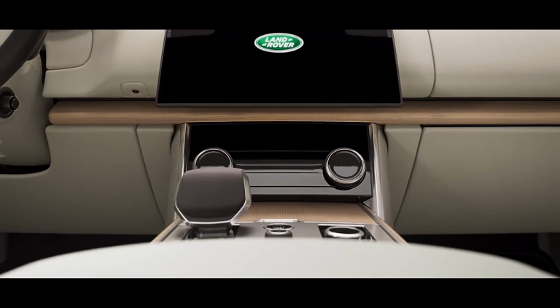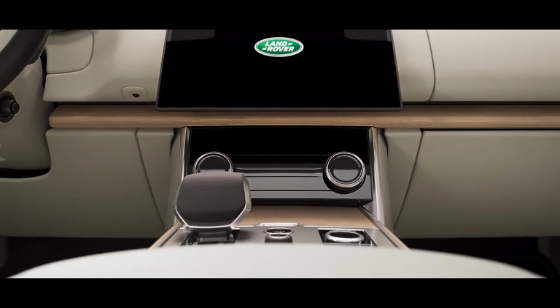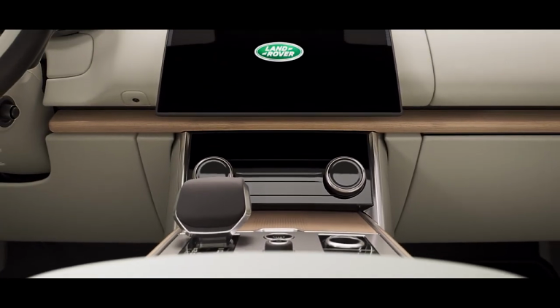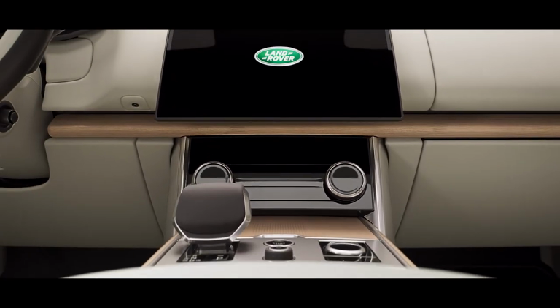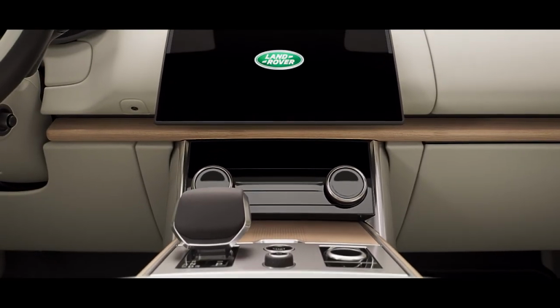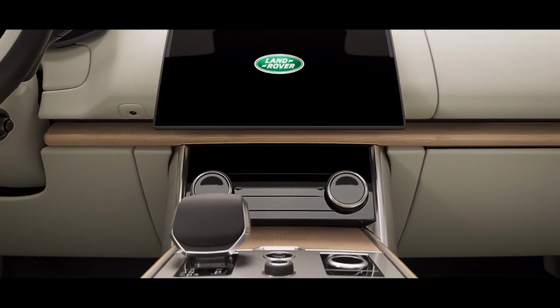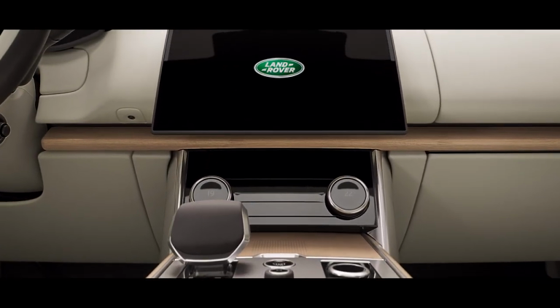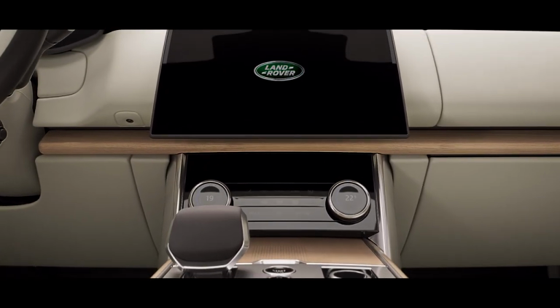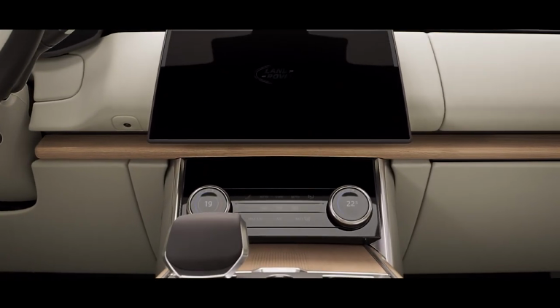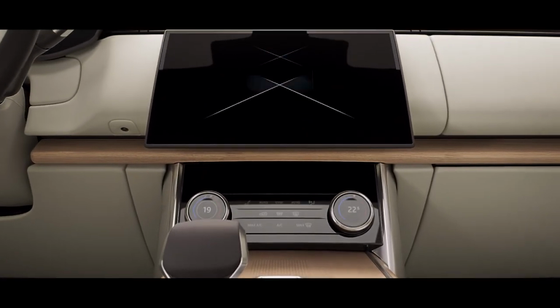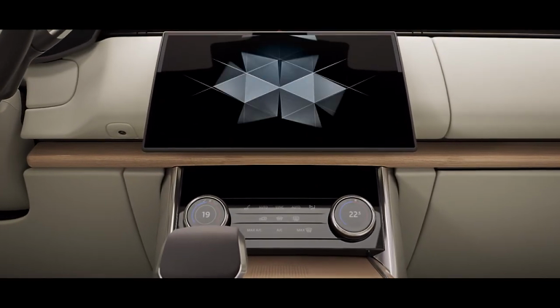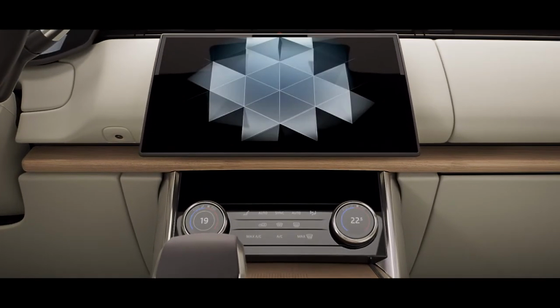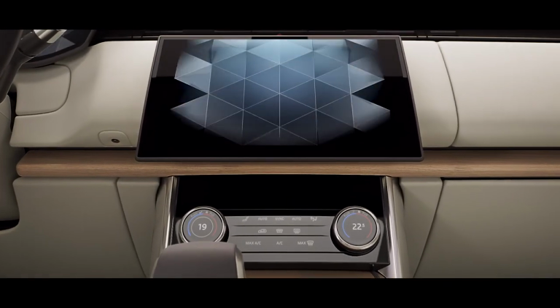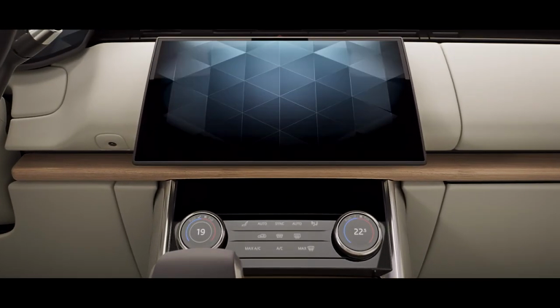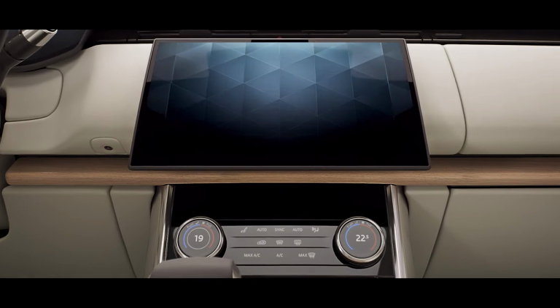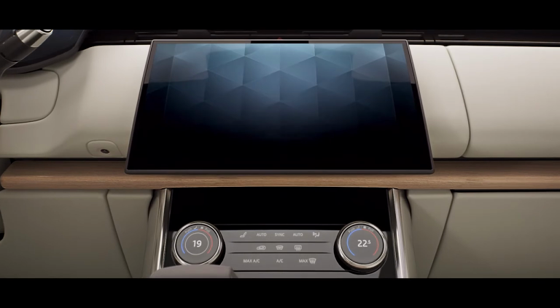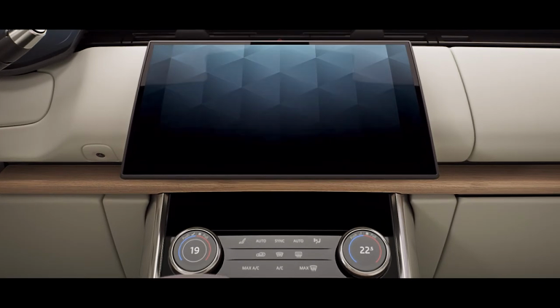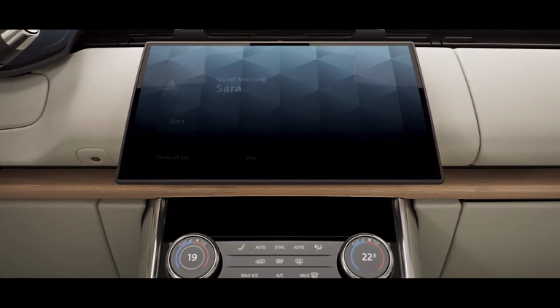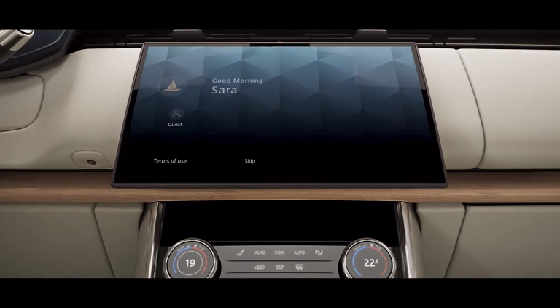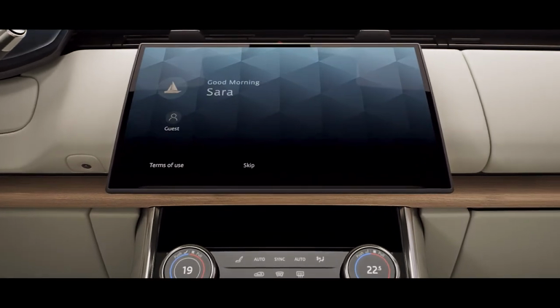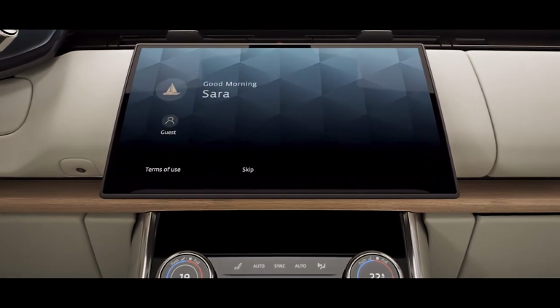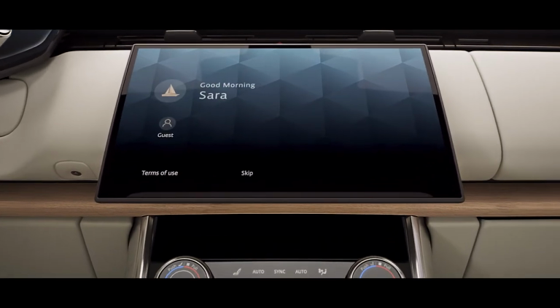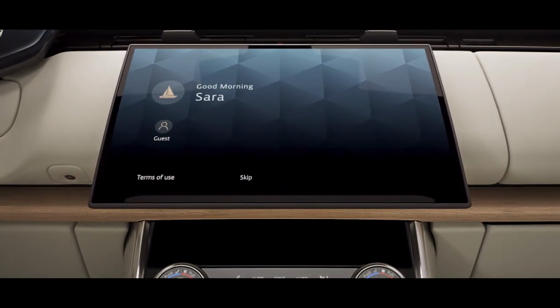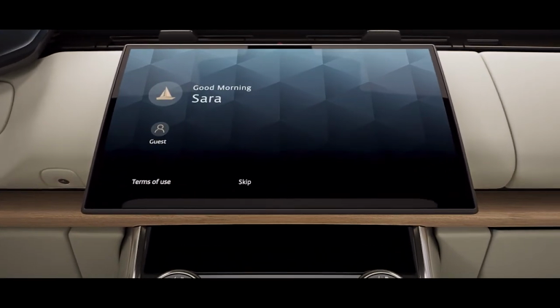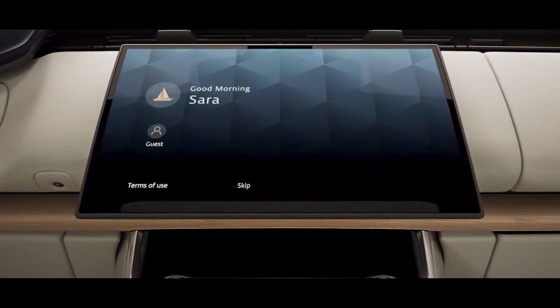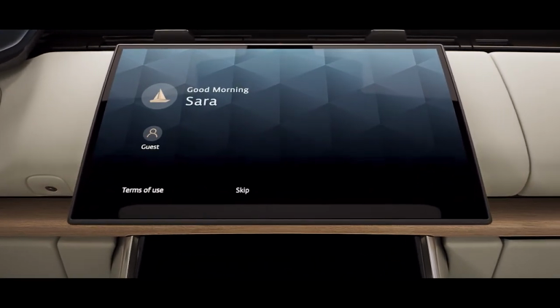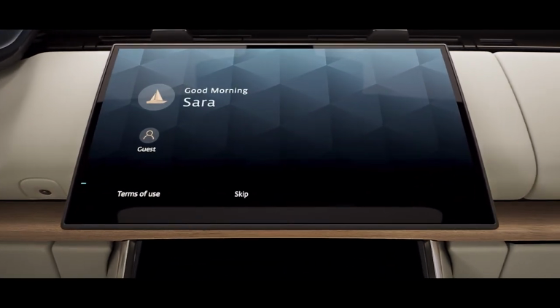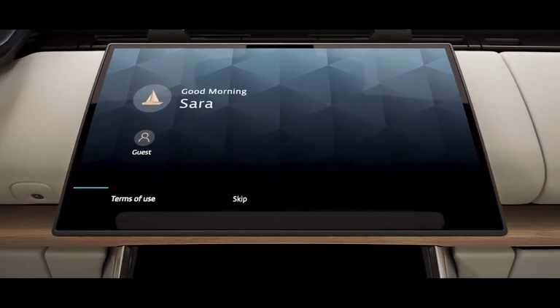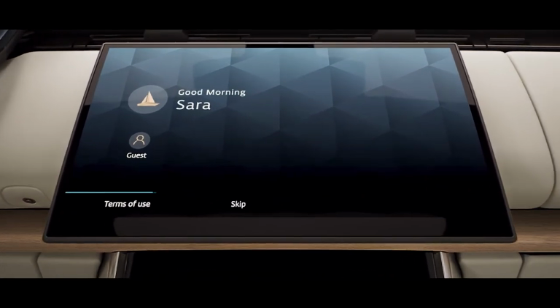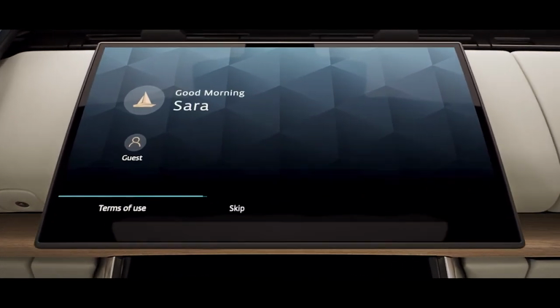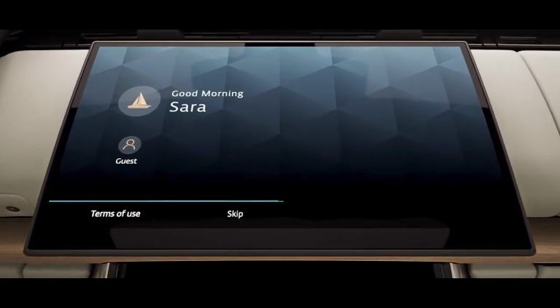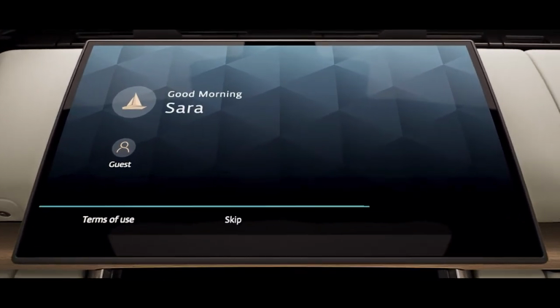Including a curved glass floating 13.1-inch touch screen with haptic controls.